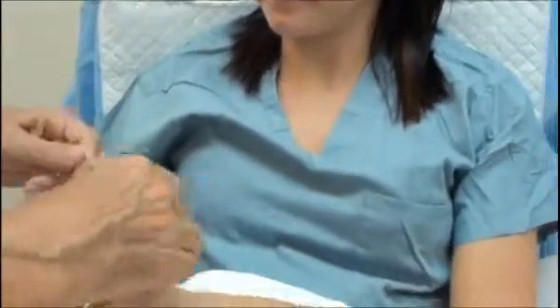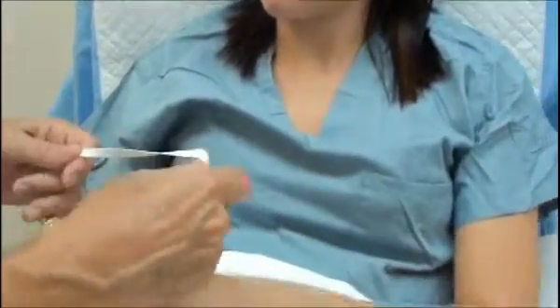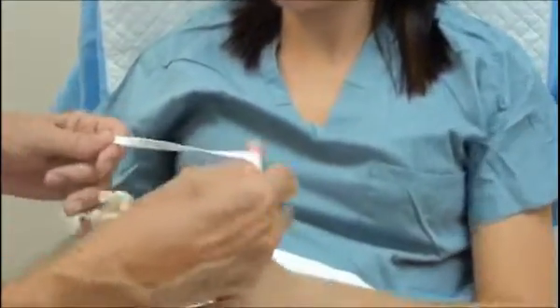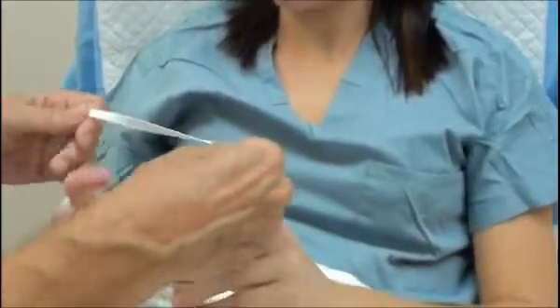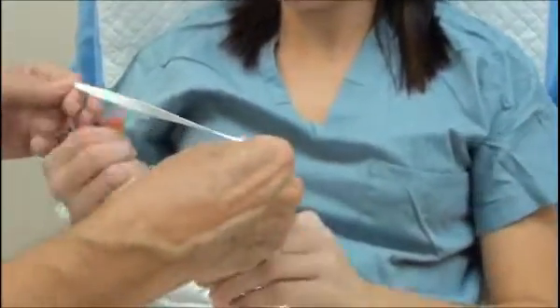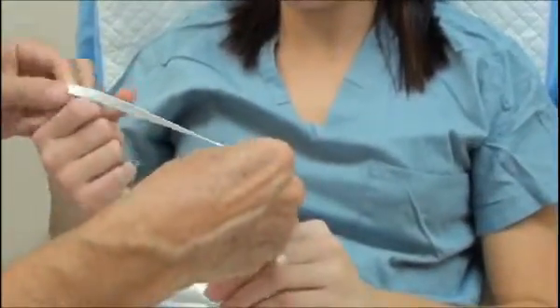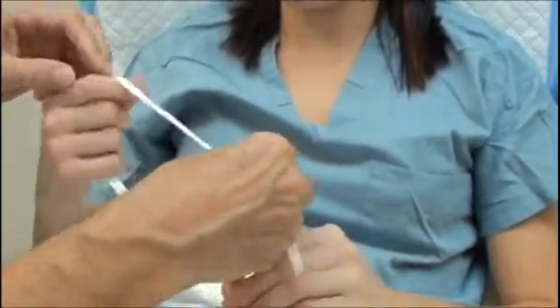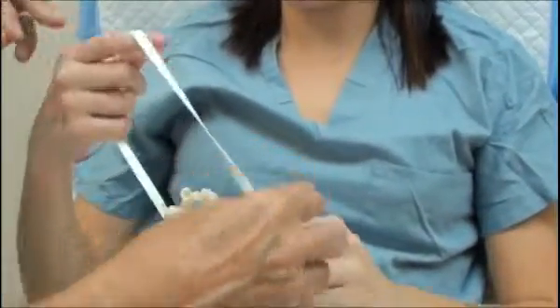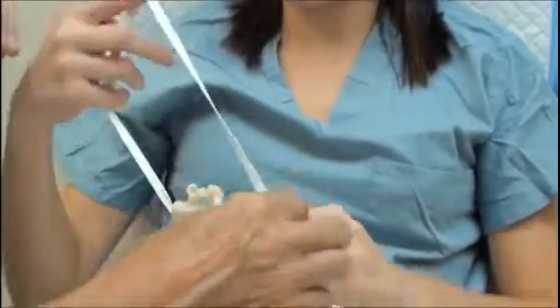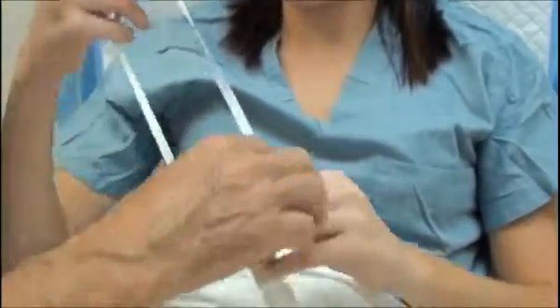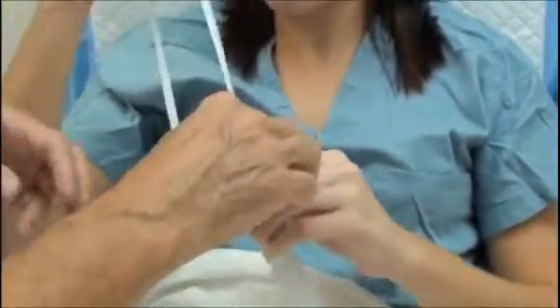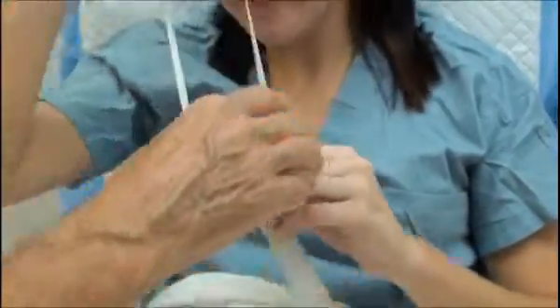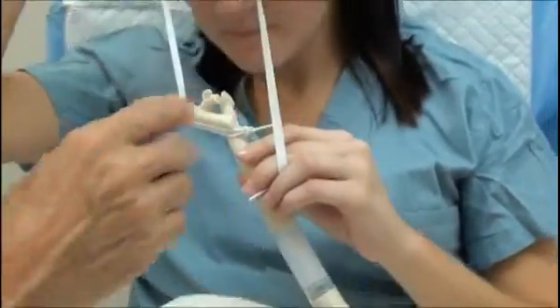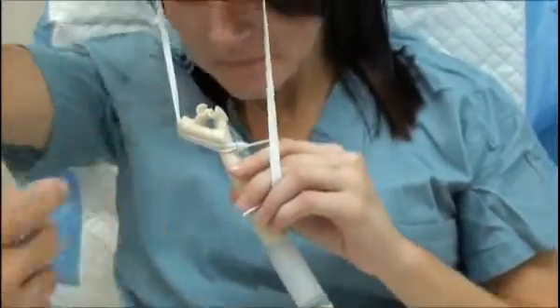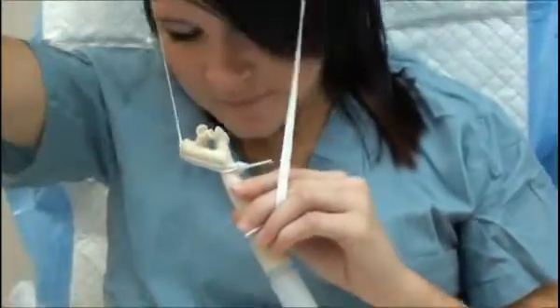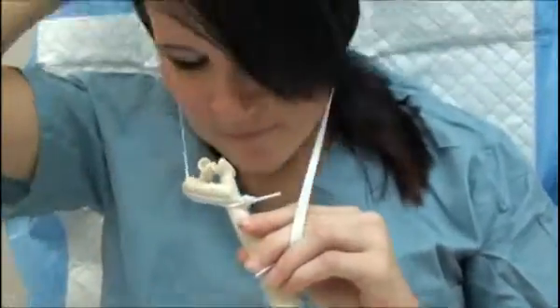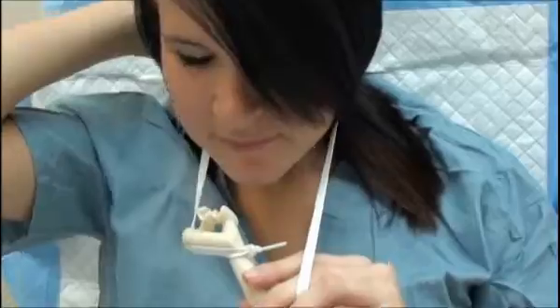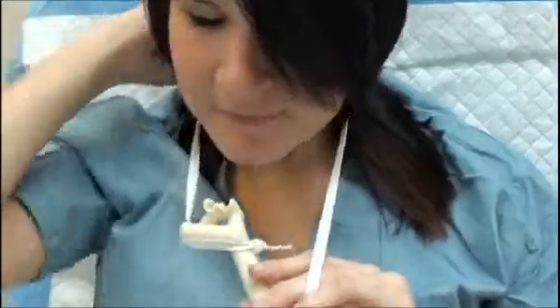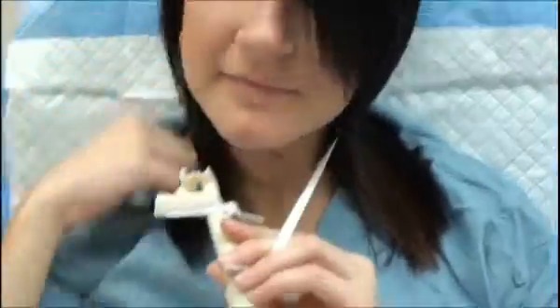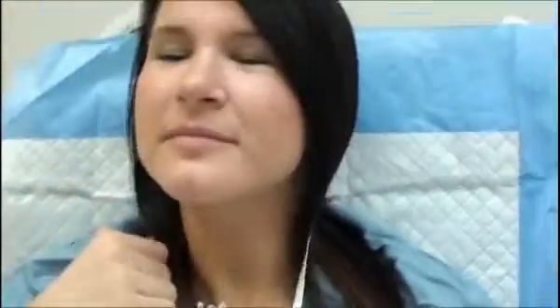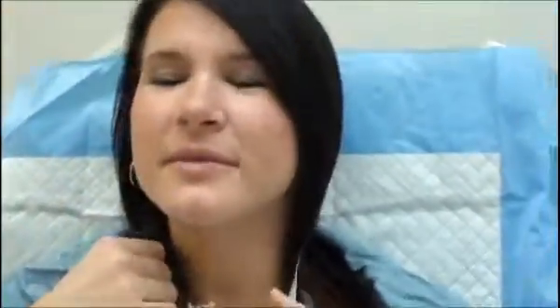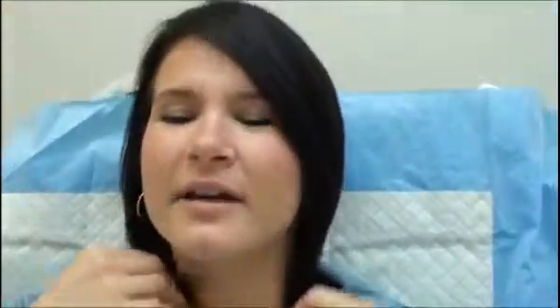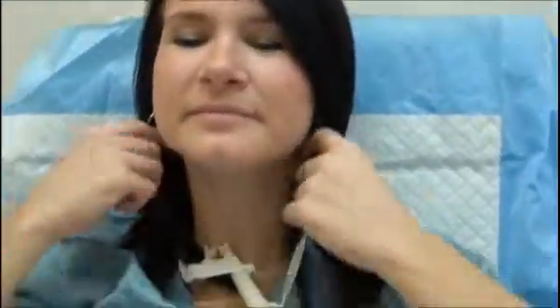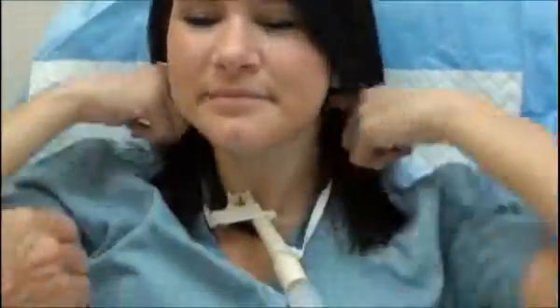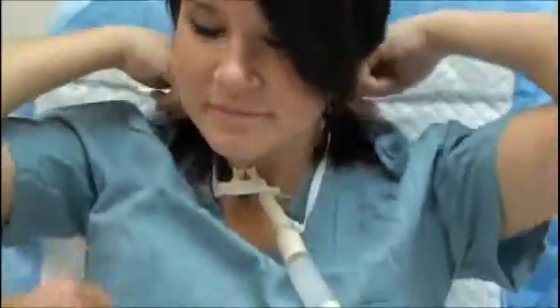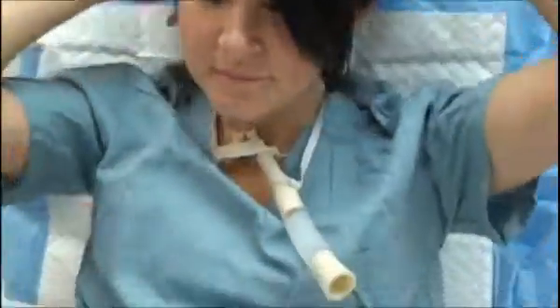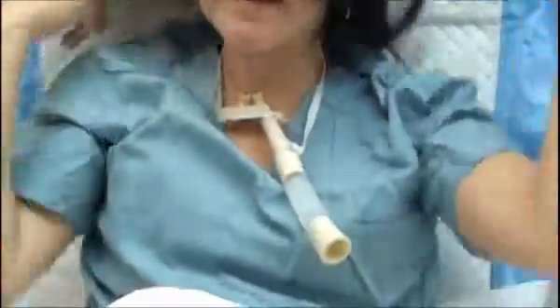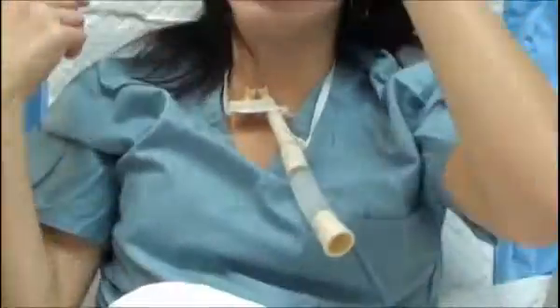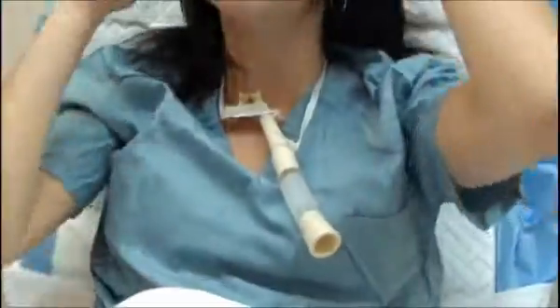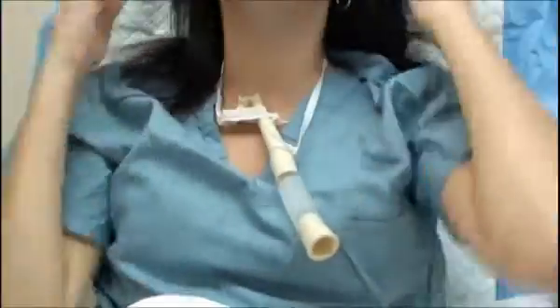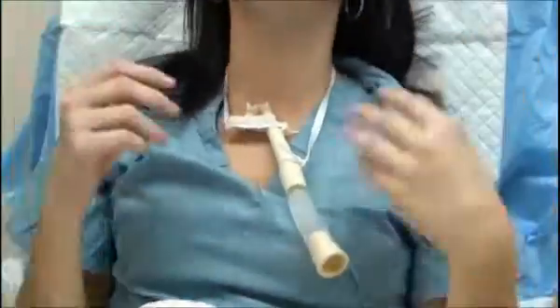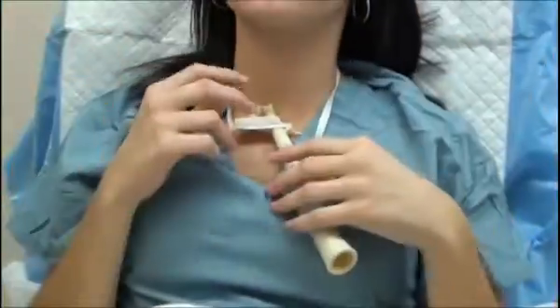Grab a strap in either hand. That's good. How's that? That's fine.